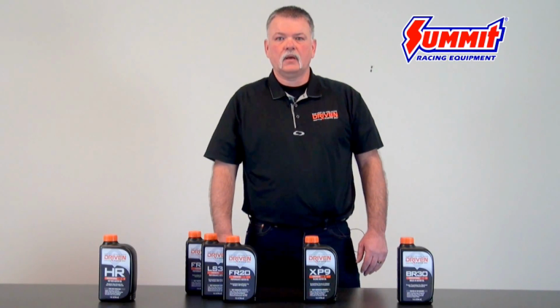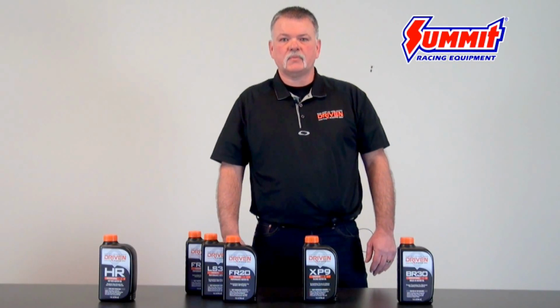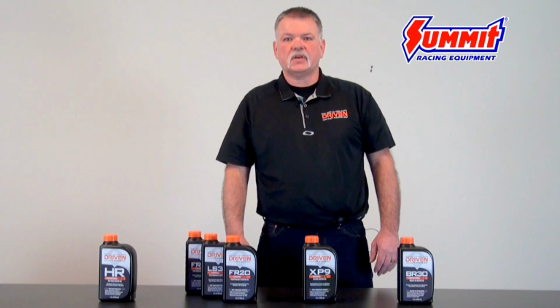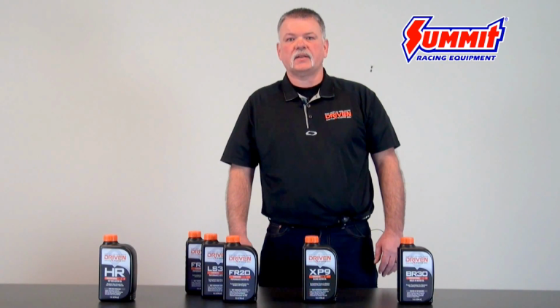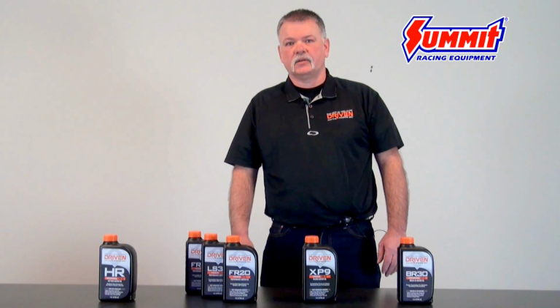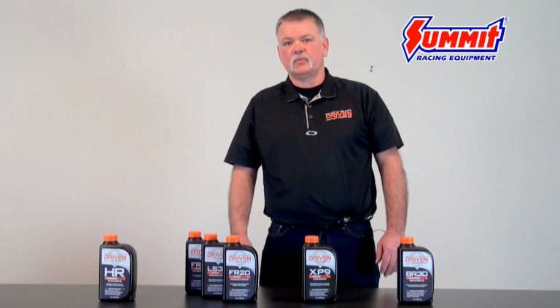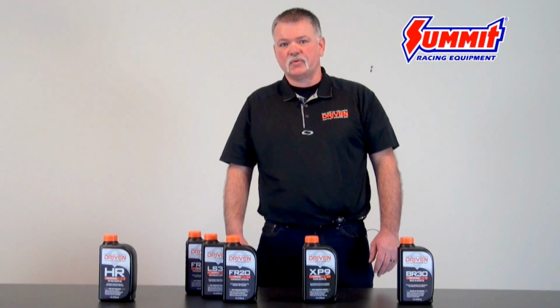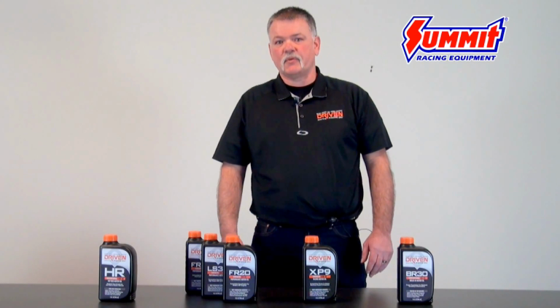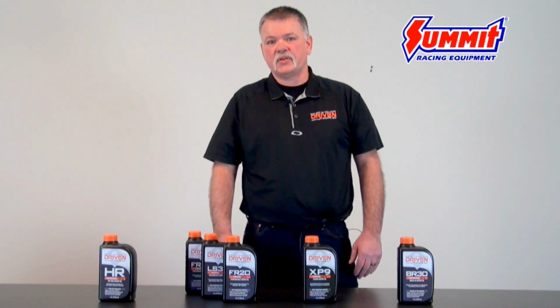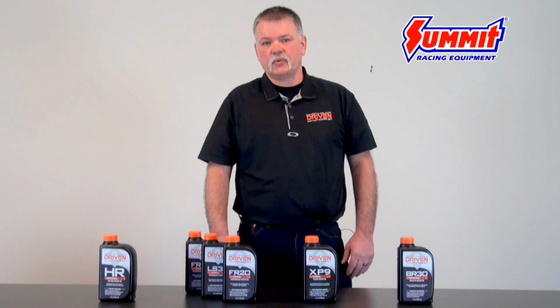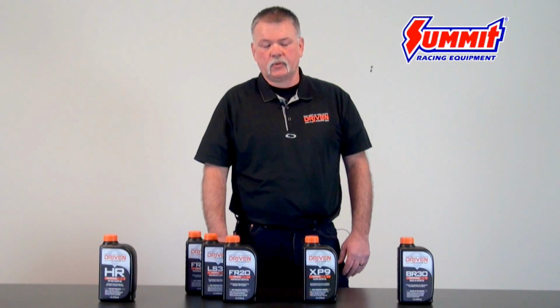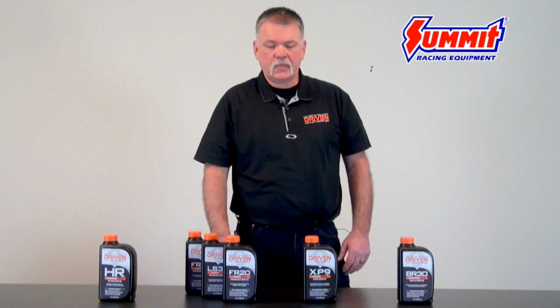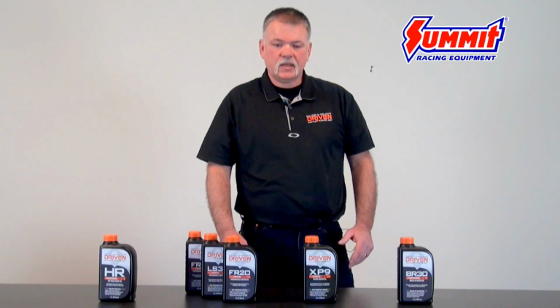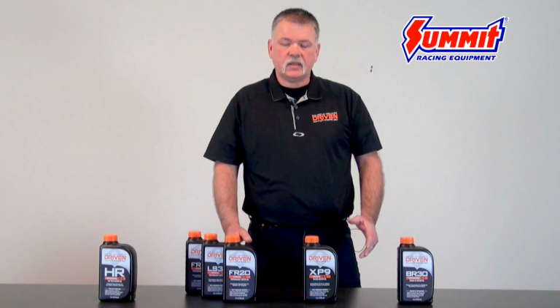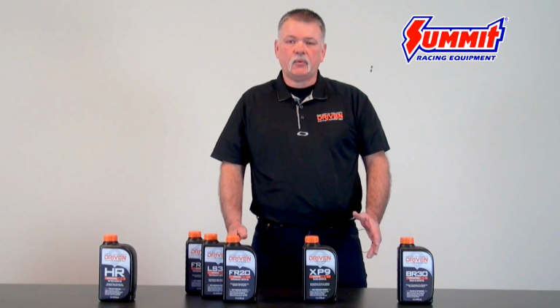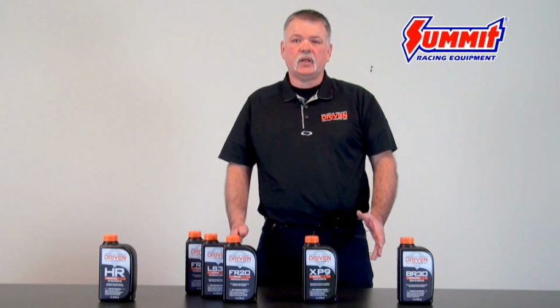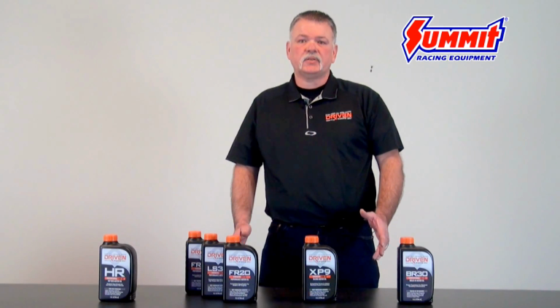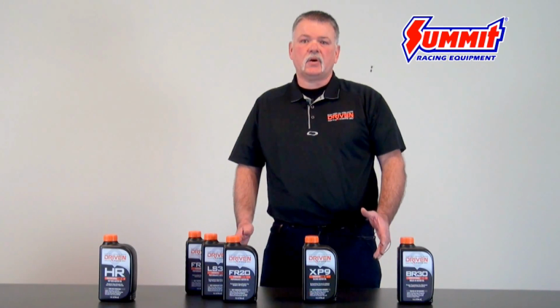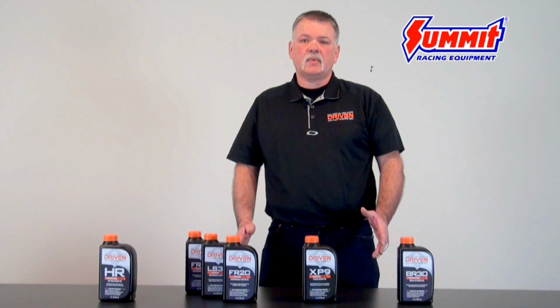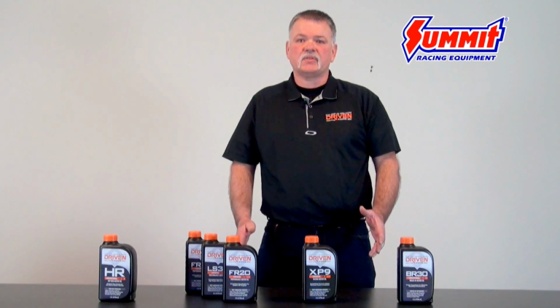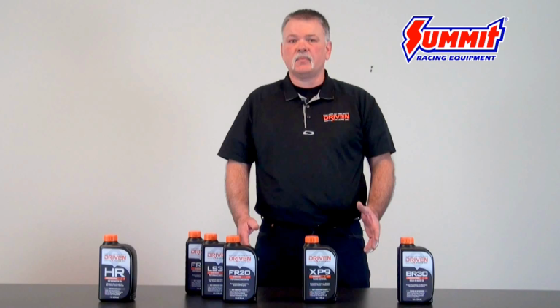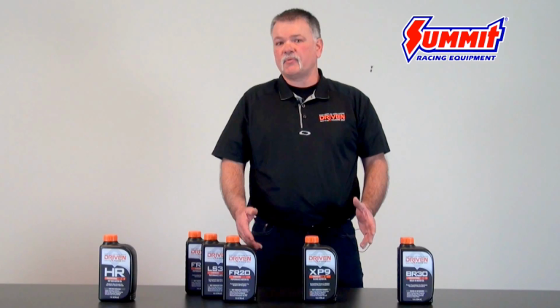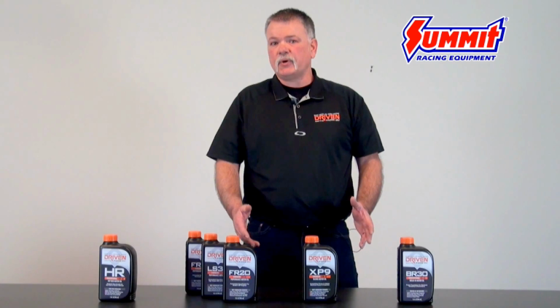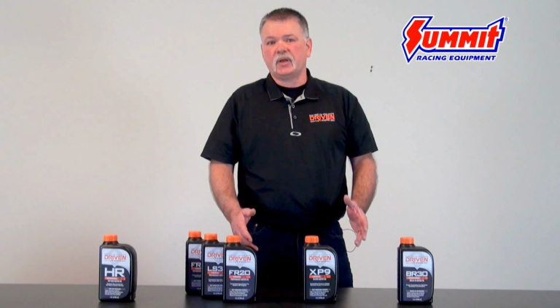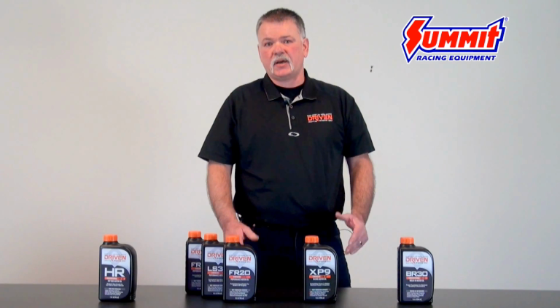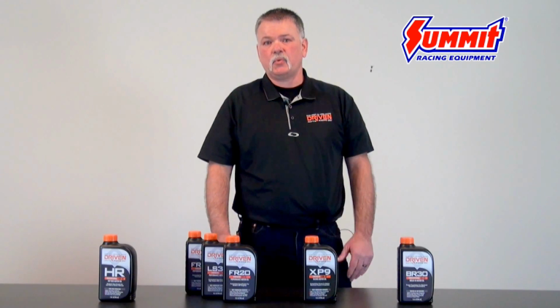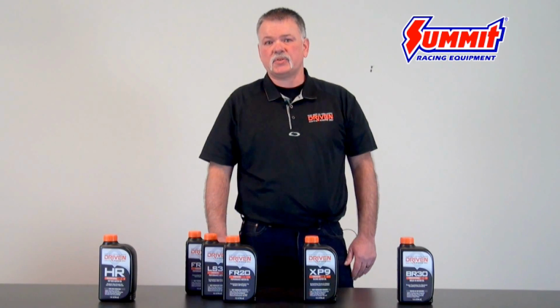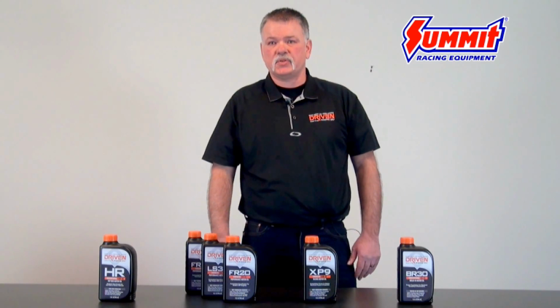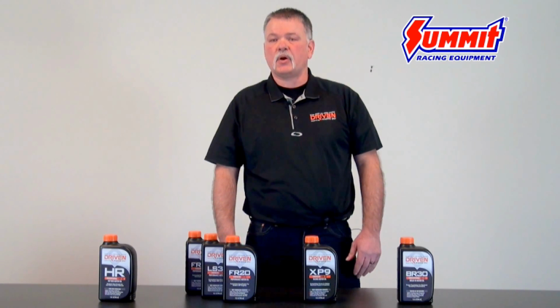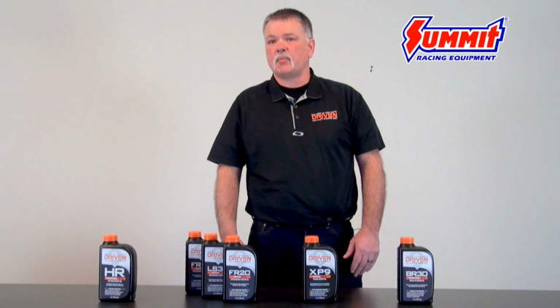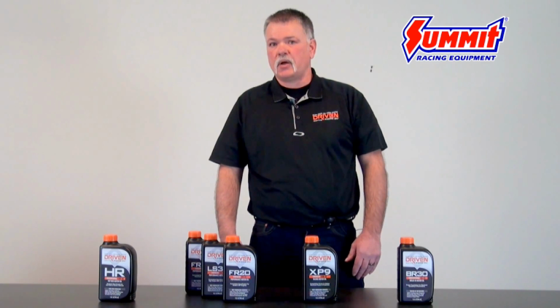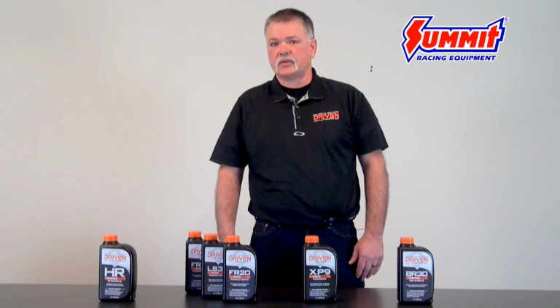I'm Scott Diehl with Driven Racing Oil. Today we'd like to talk about some of the frequently asked questions about our products.